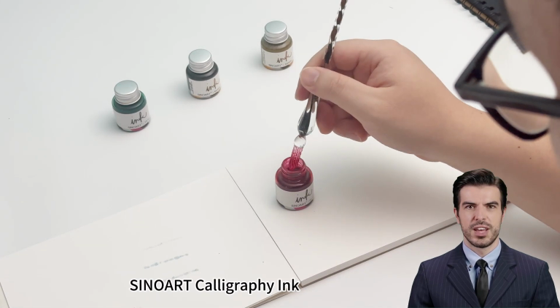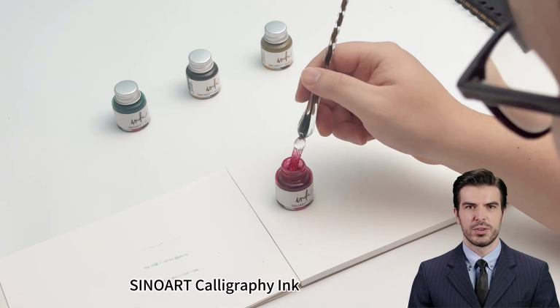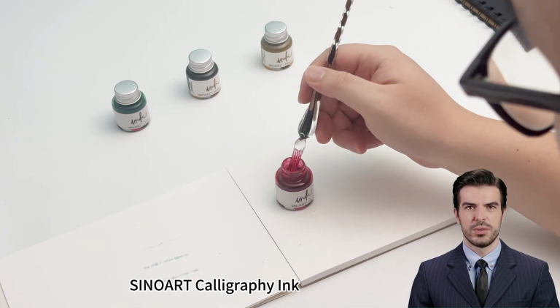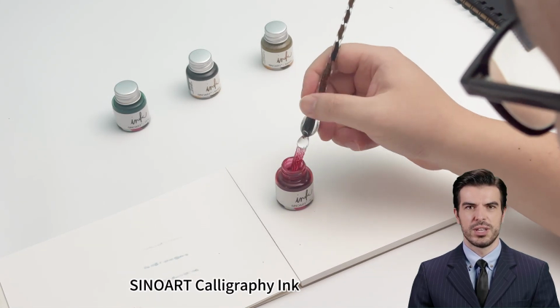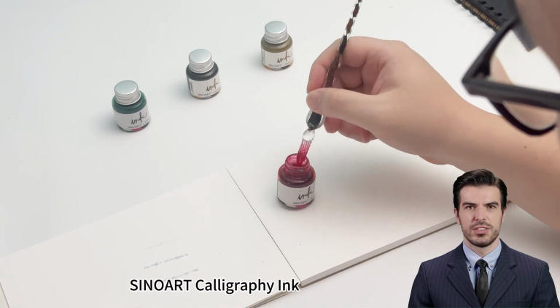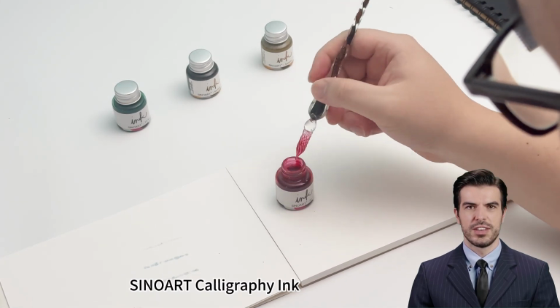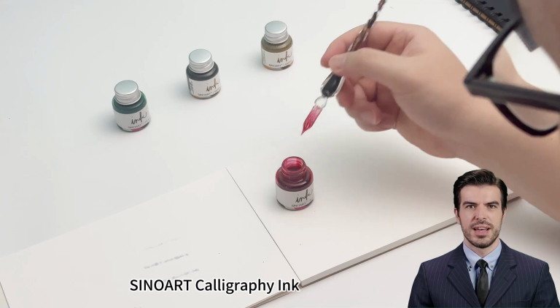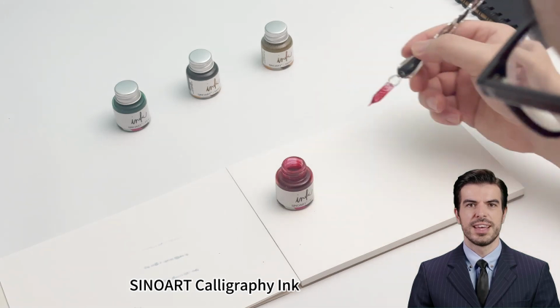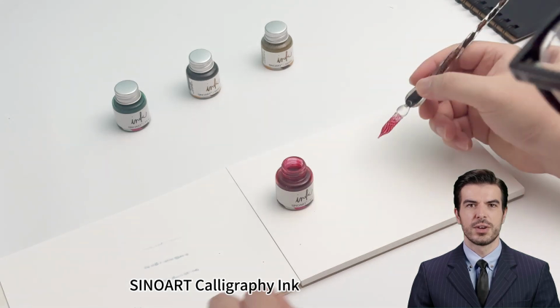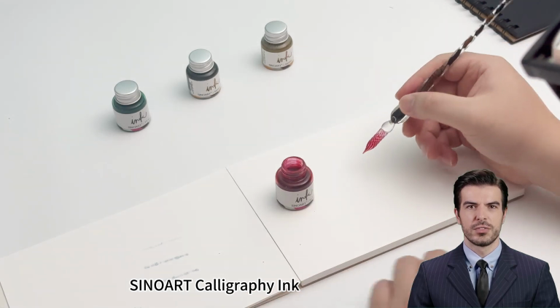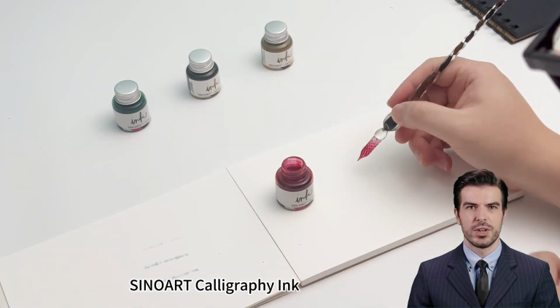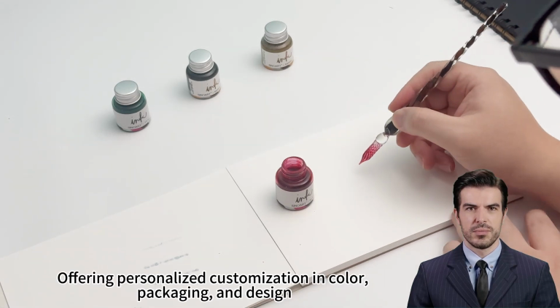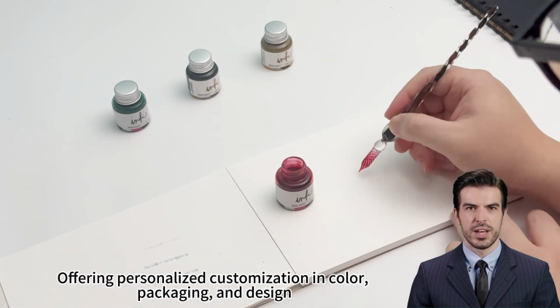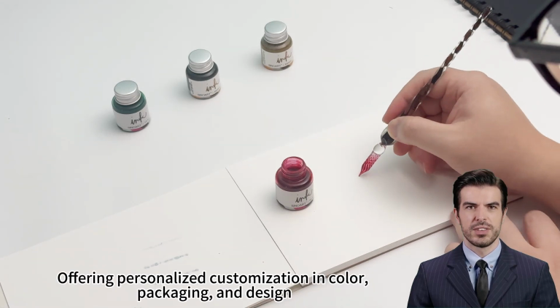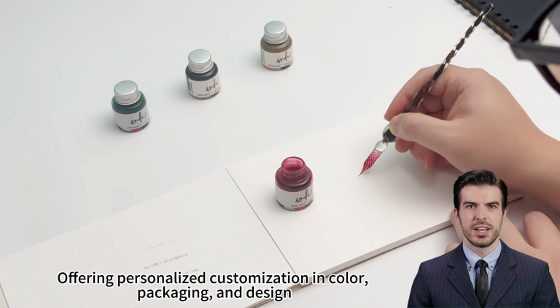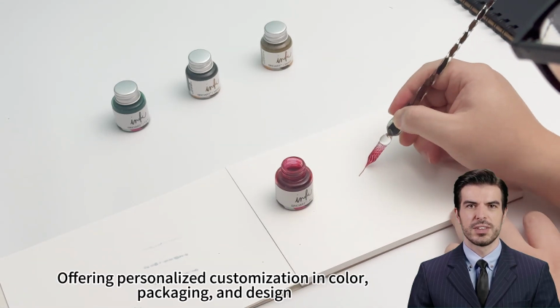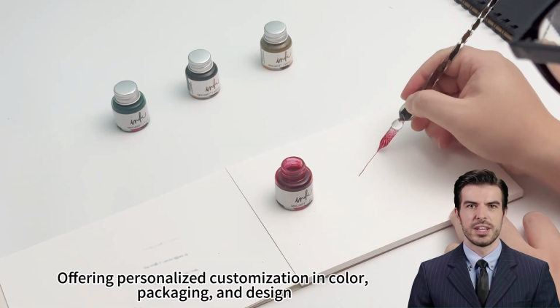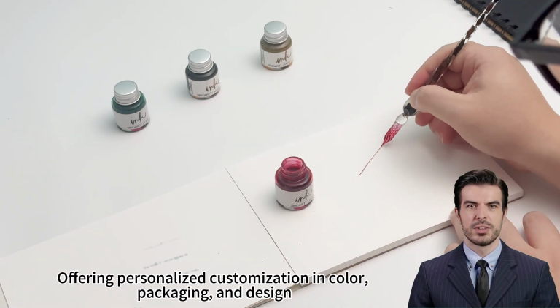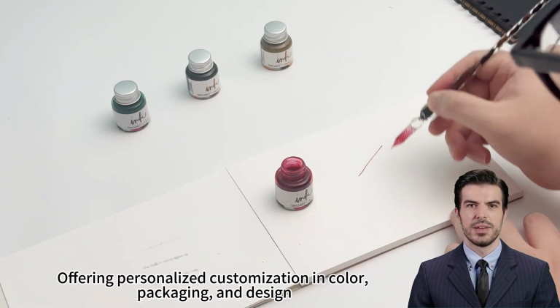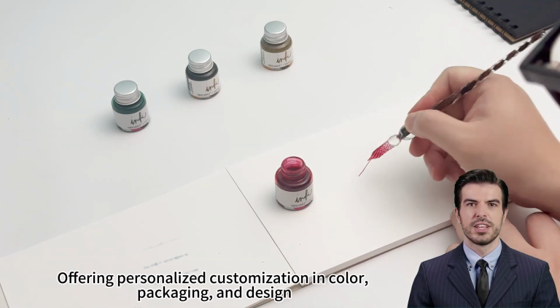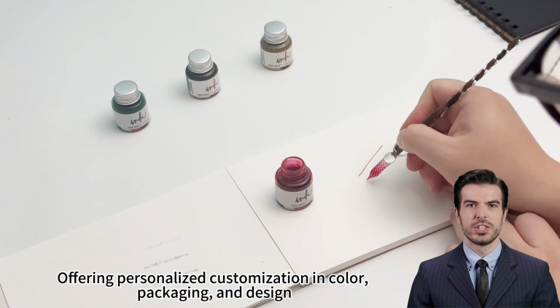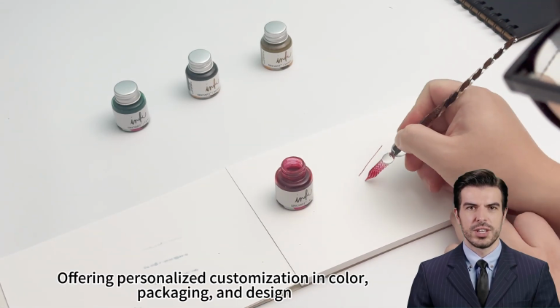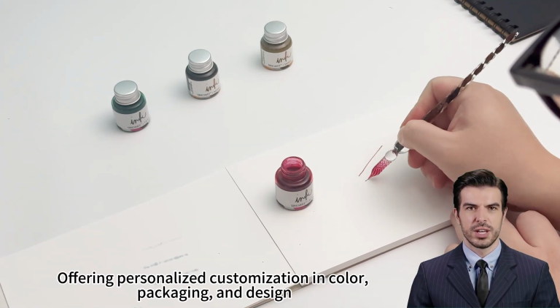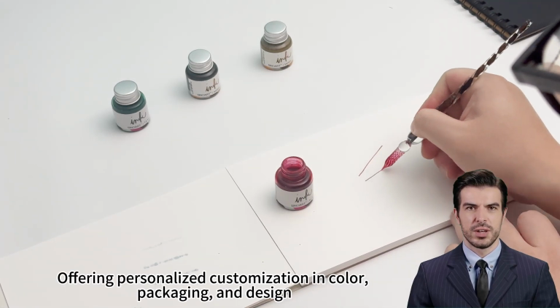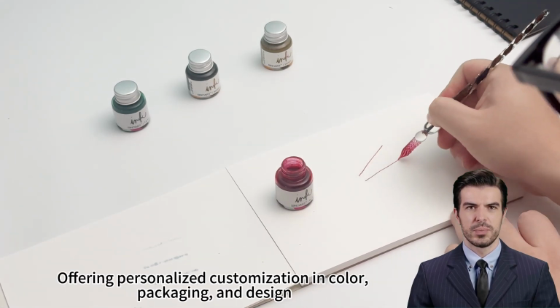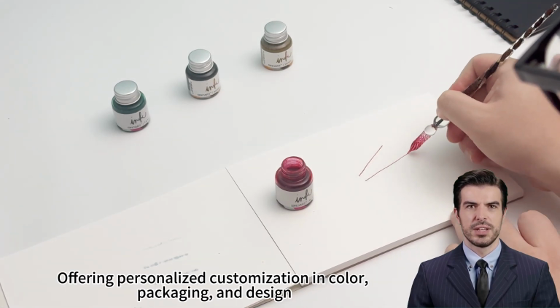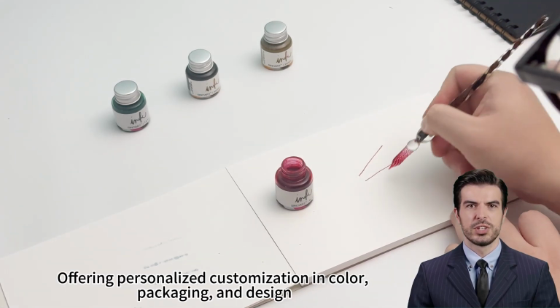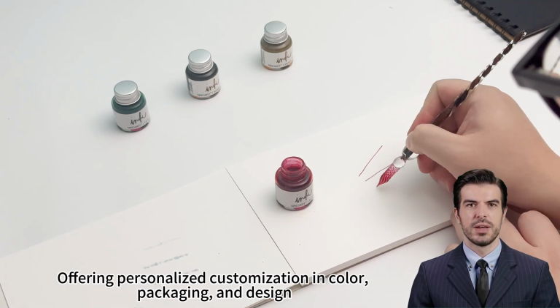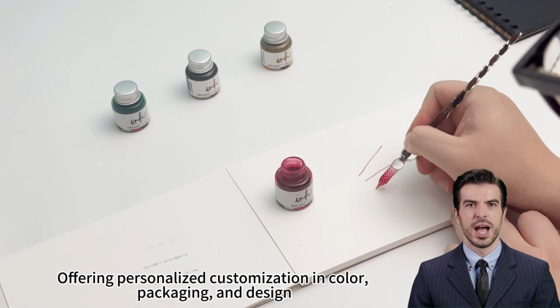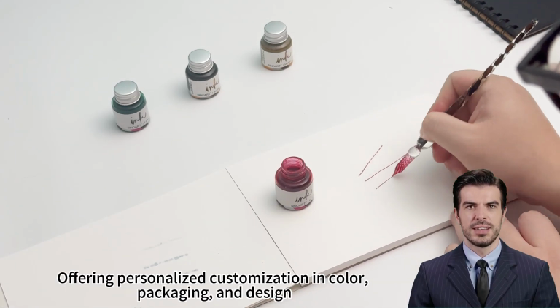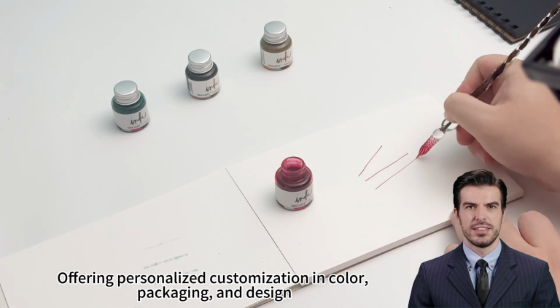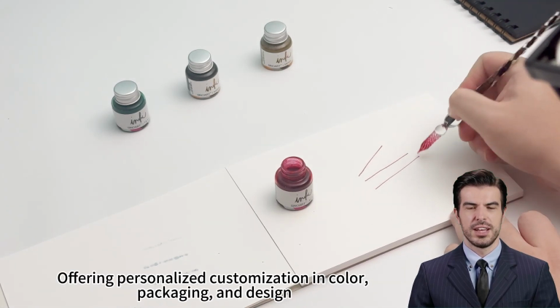Sino Art Calligraphy Ink — offering personalized customization in color, packaging, and design.